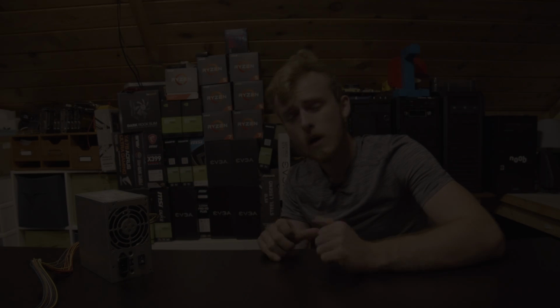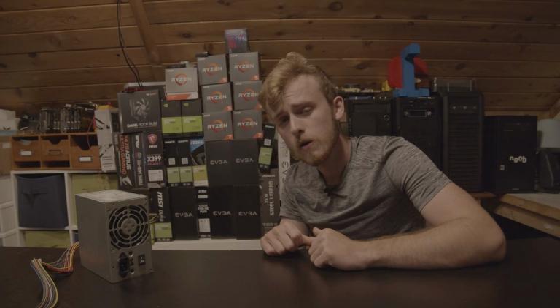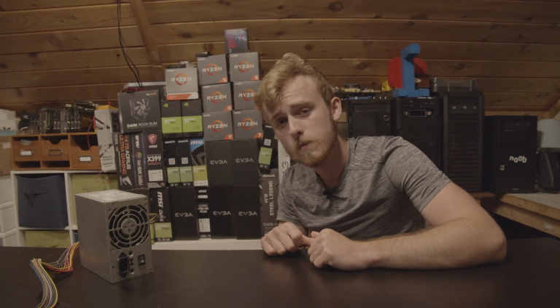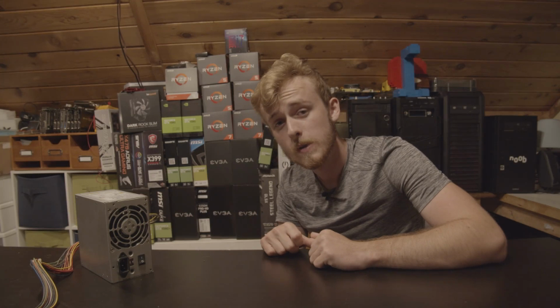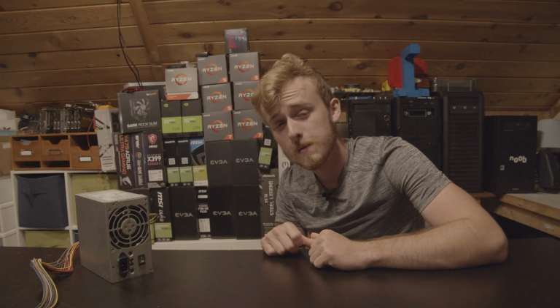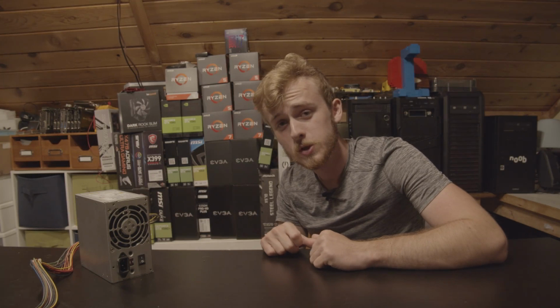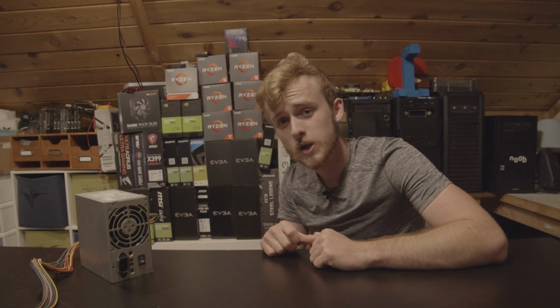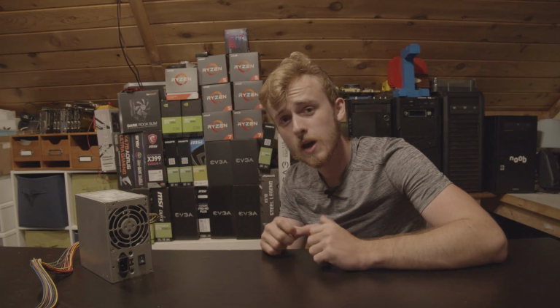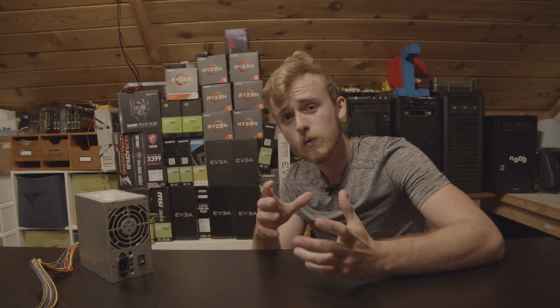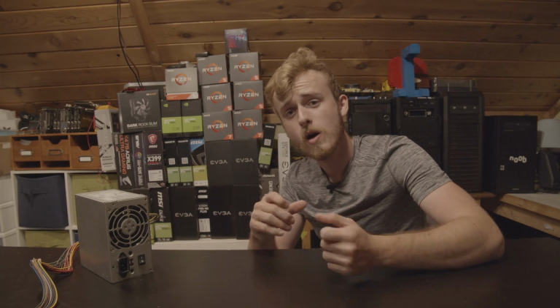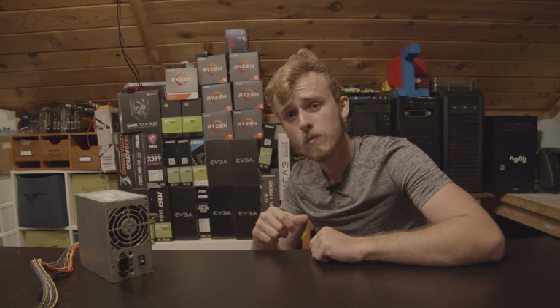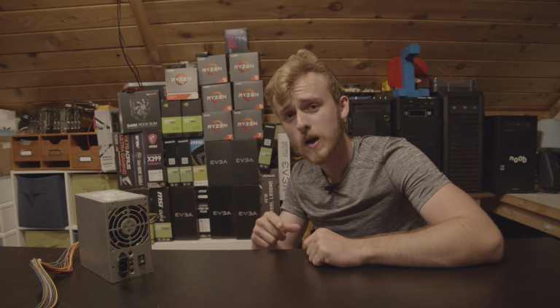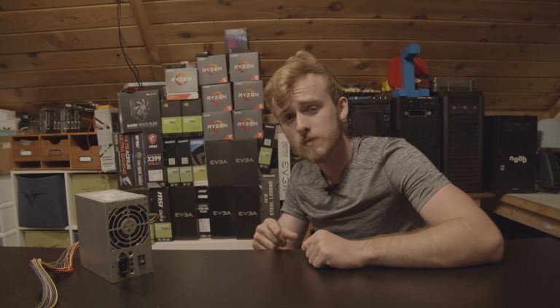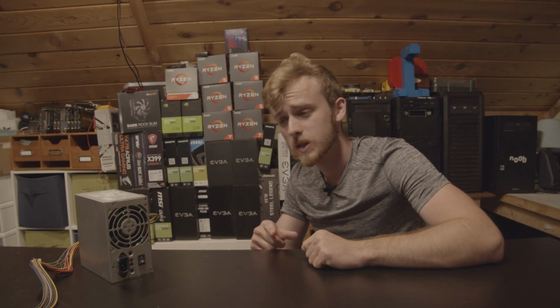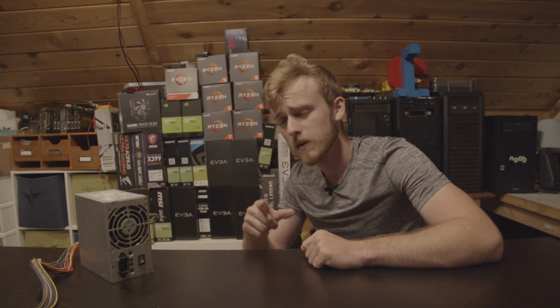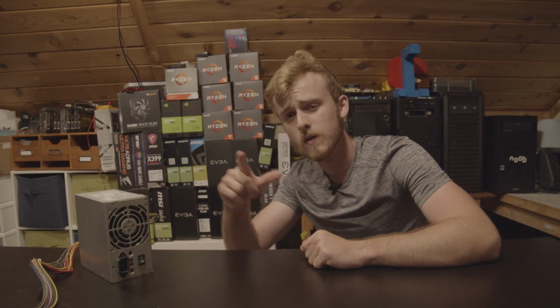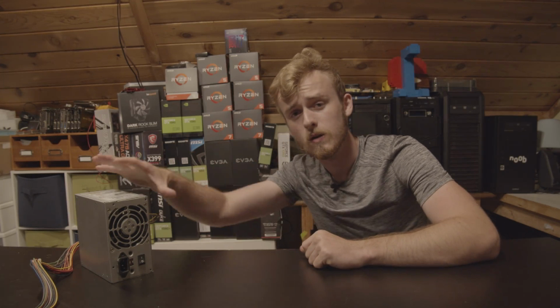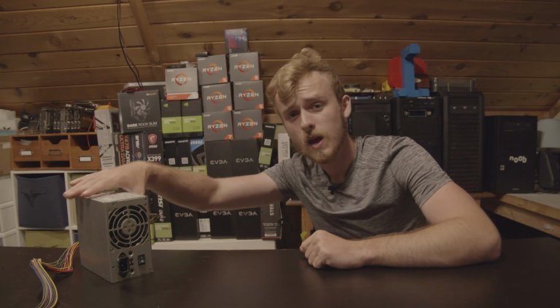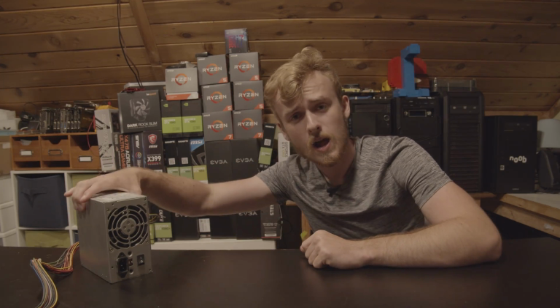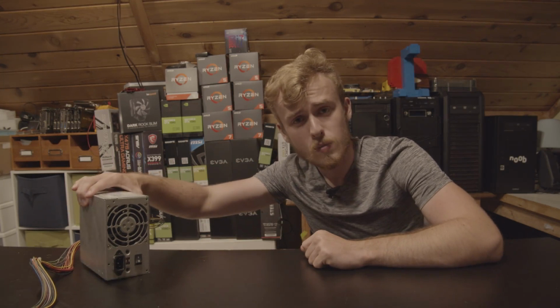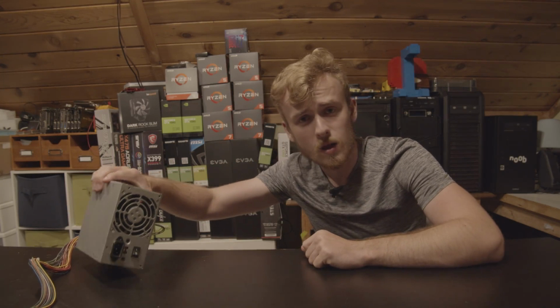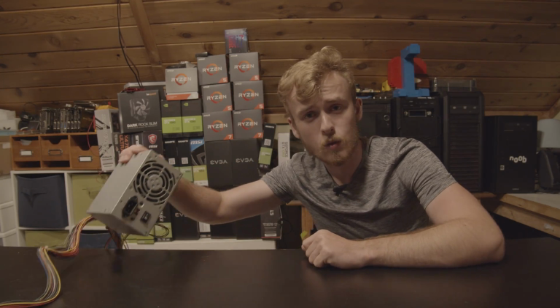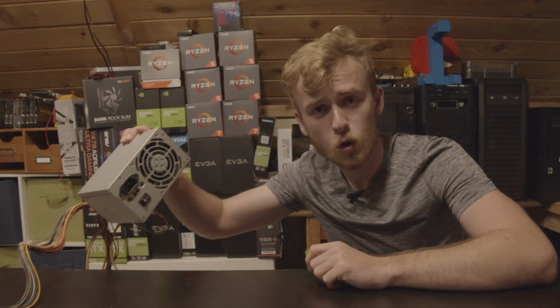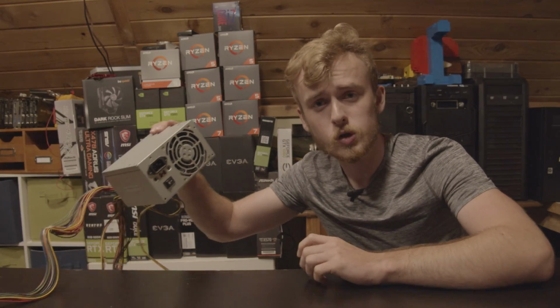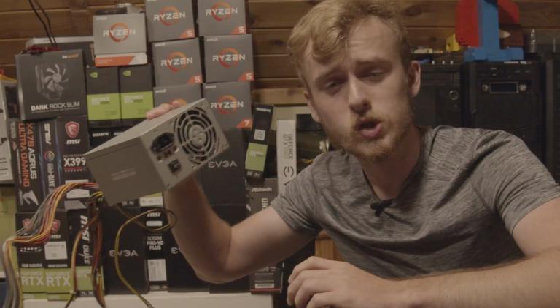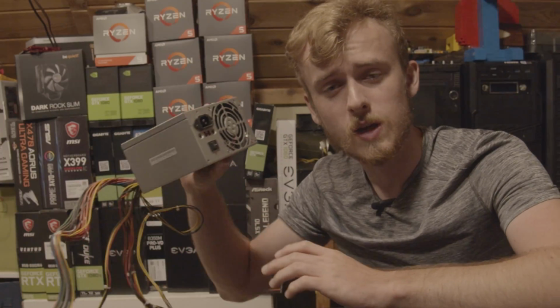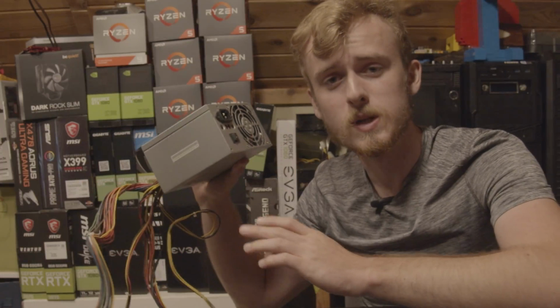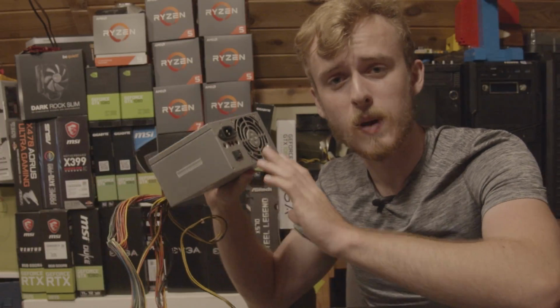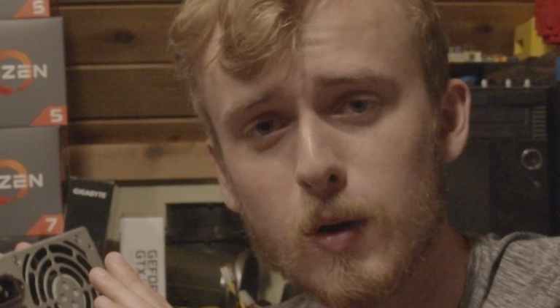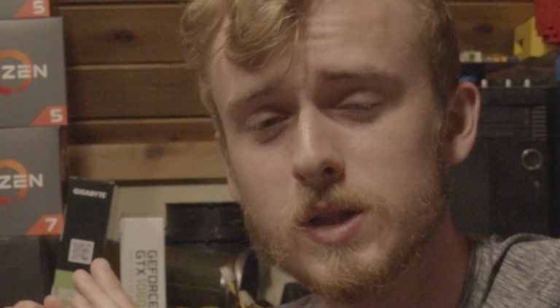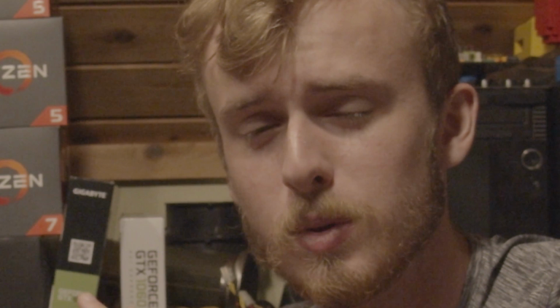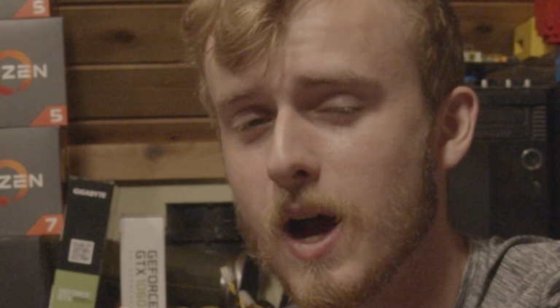Hello, my name is Jay. Welcome back to my tech vault. And I bought the world's cheapest power supply.